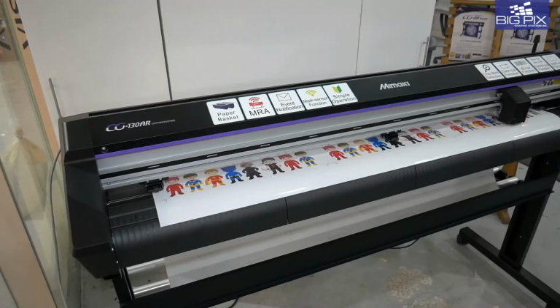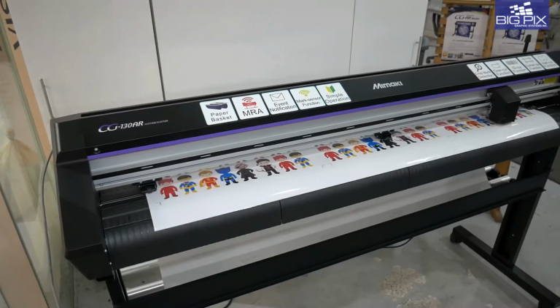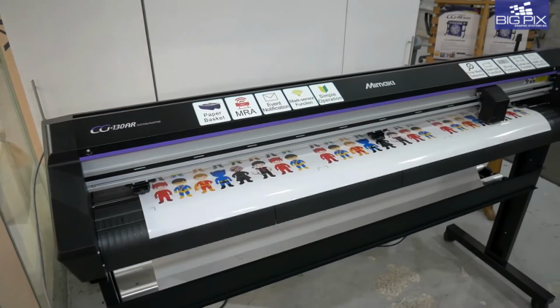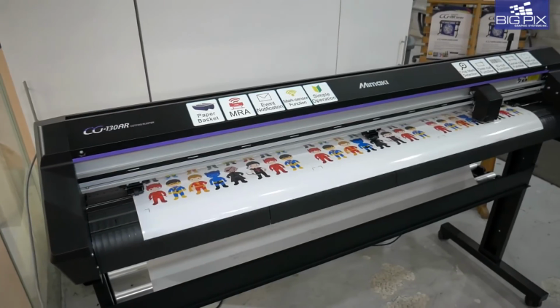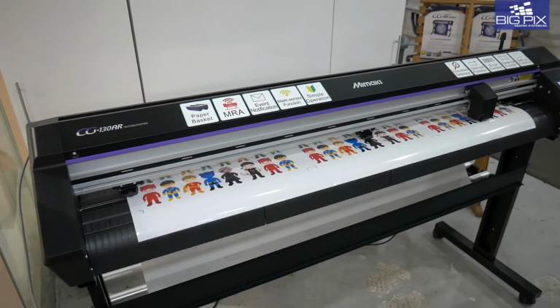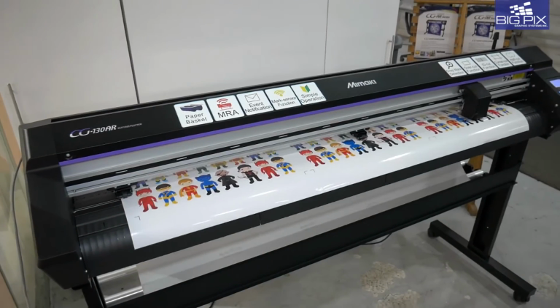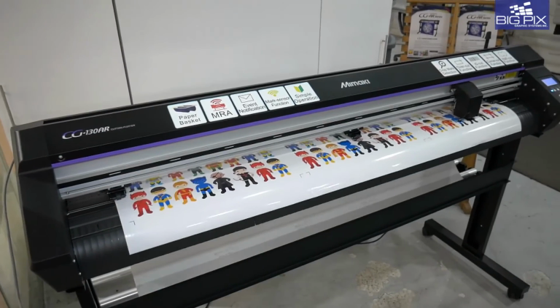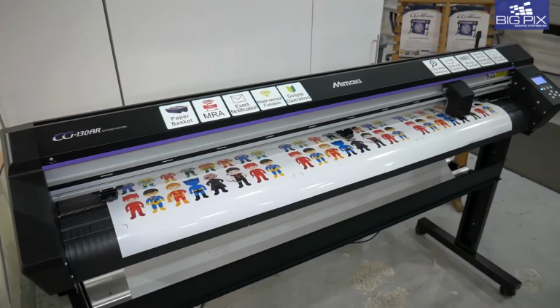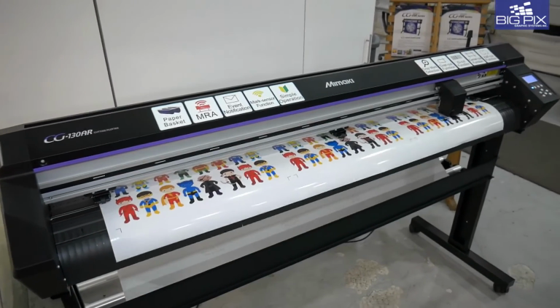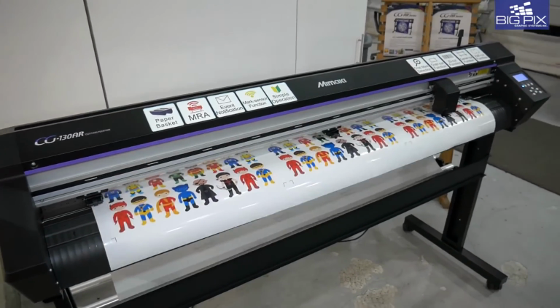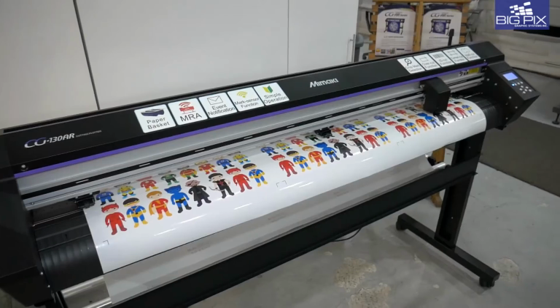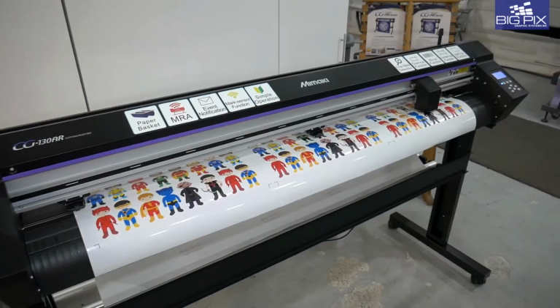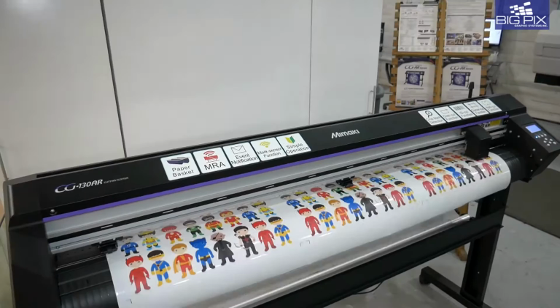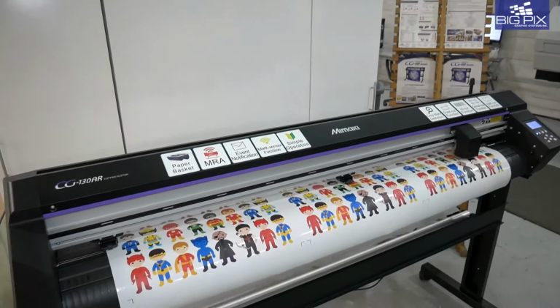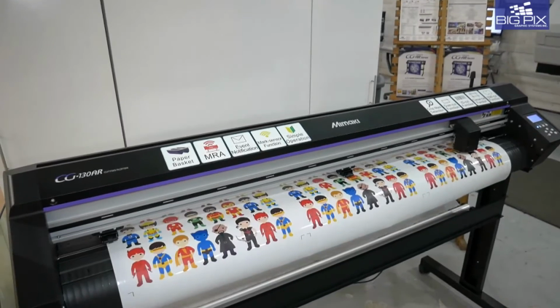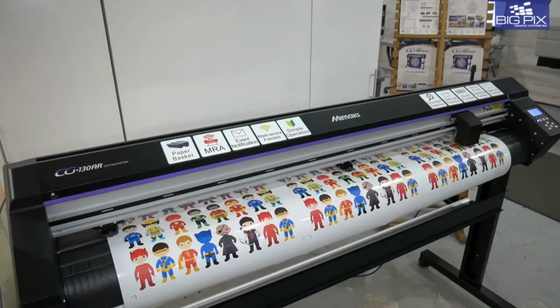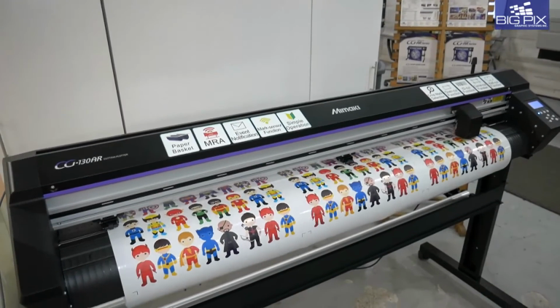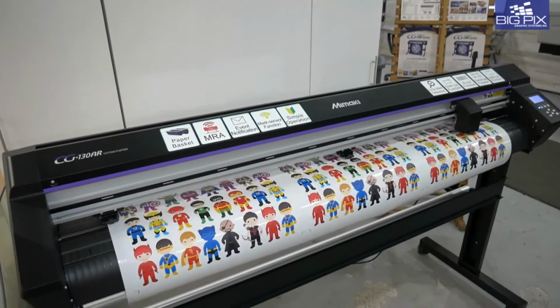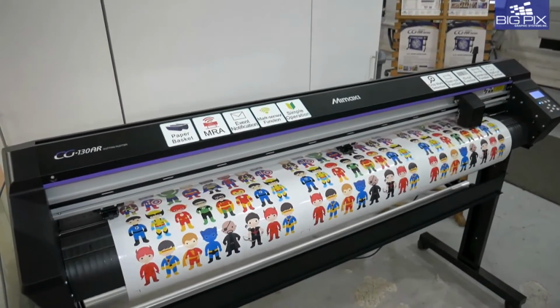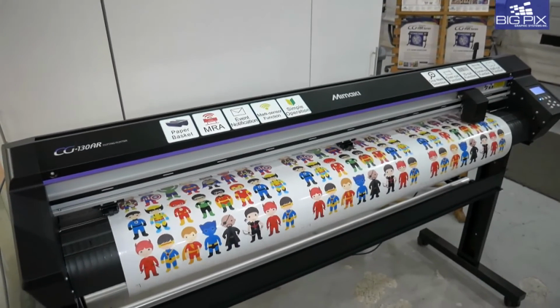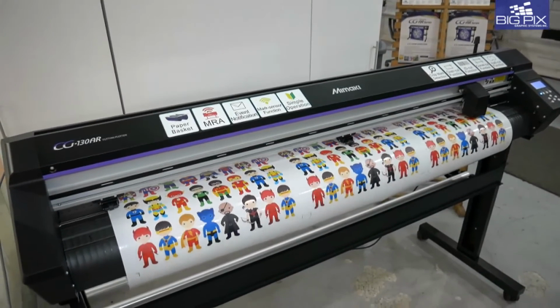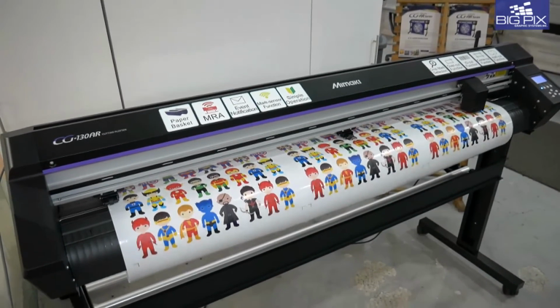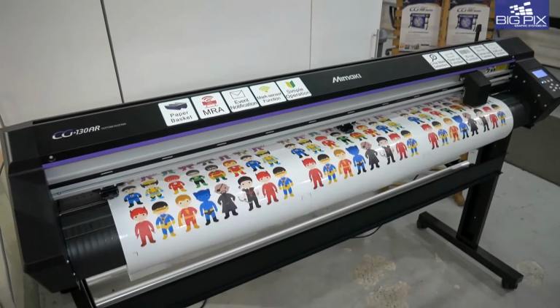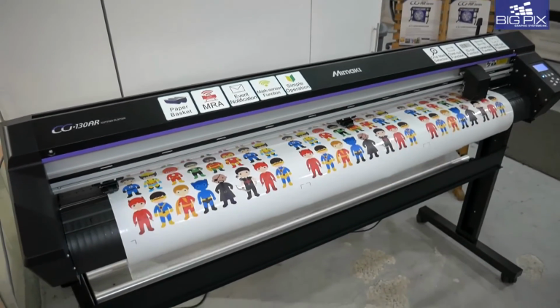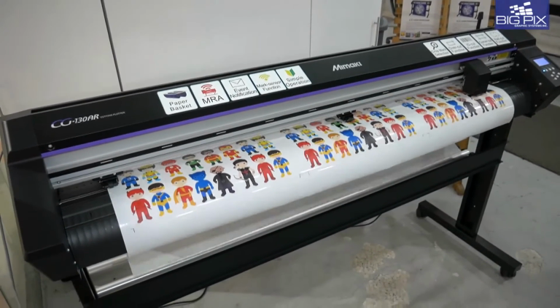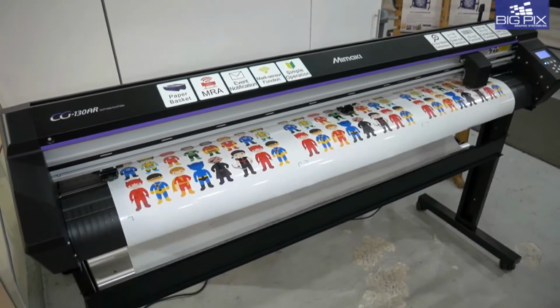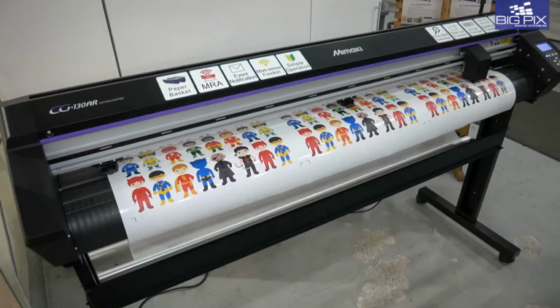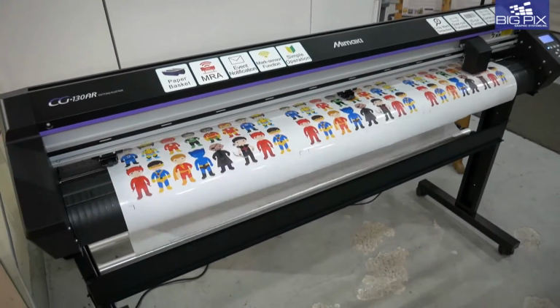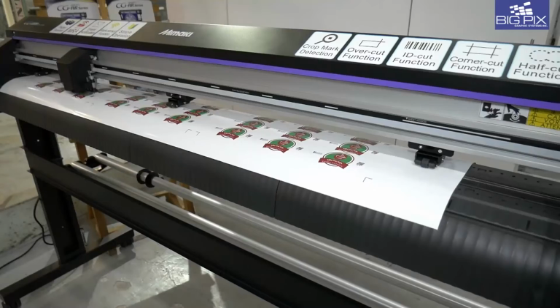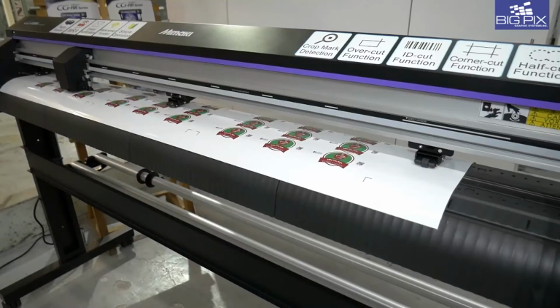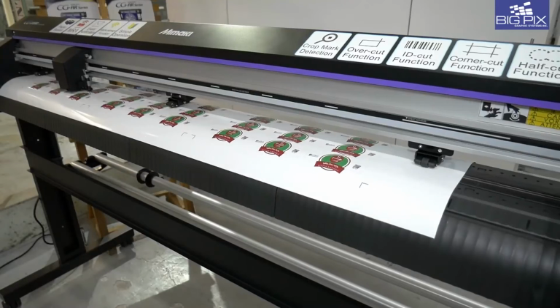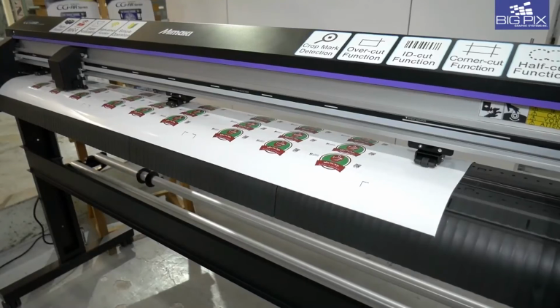Advanced cutting functions: half cut, over cut, corner cut, and also full cut and creasing.